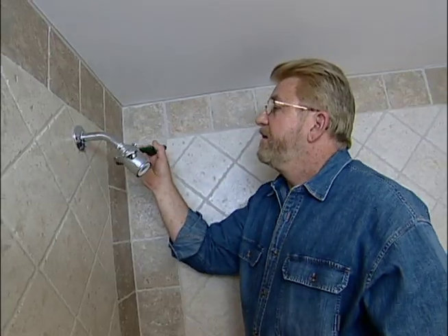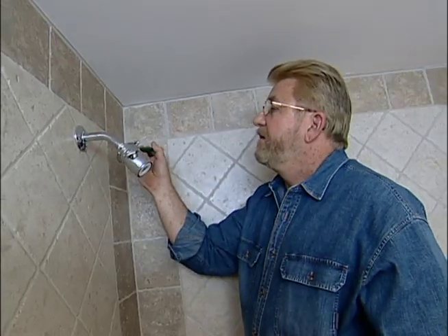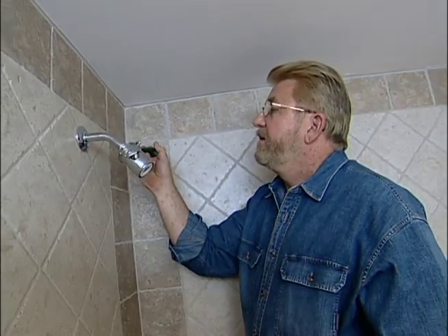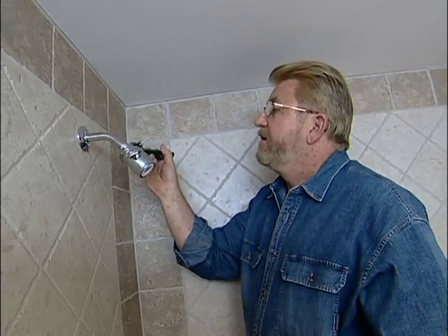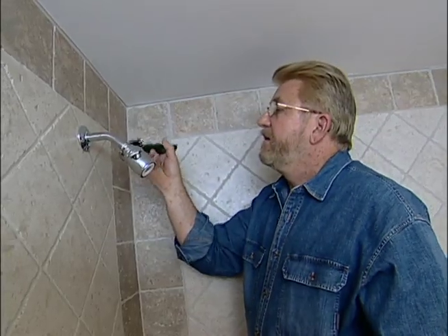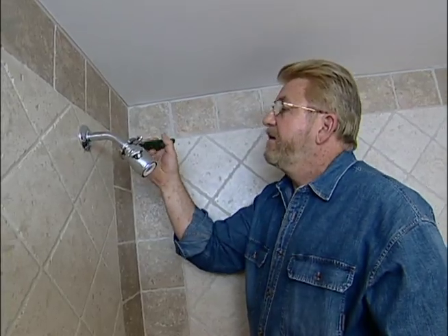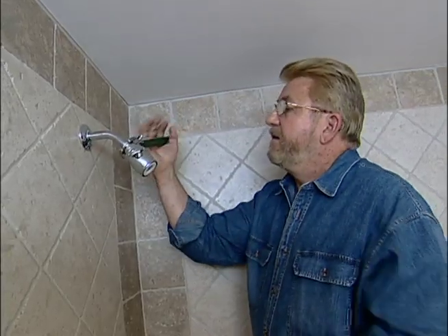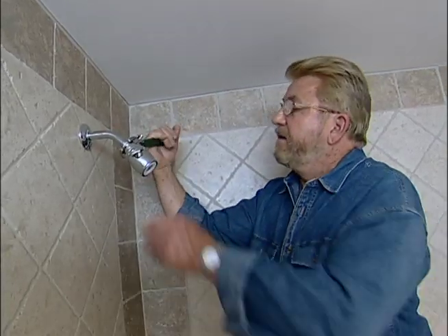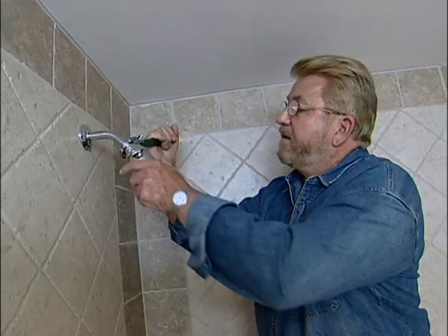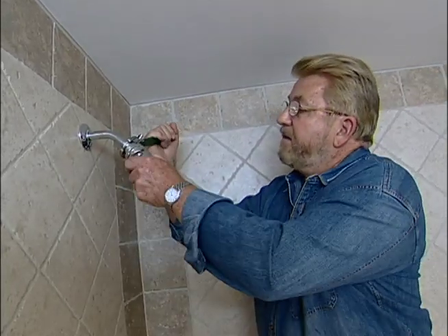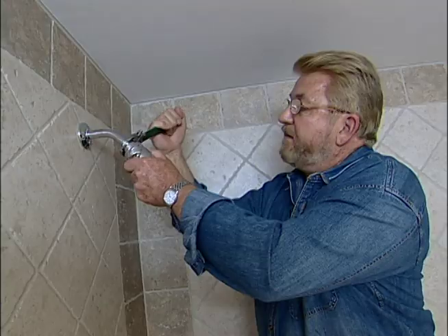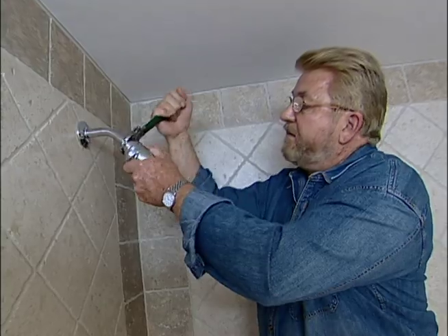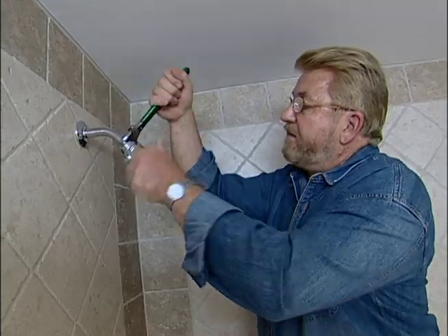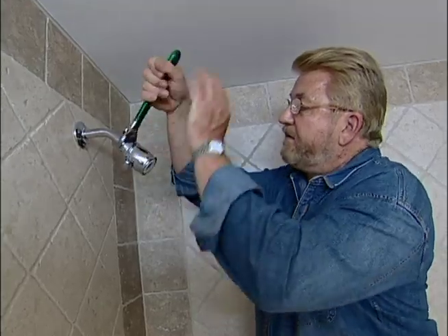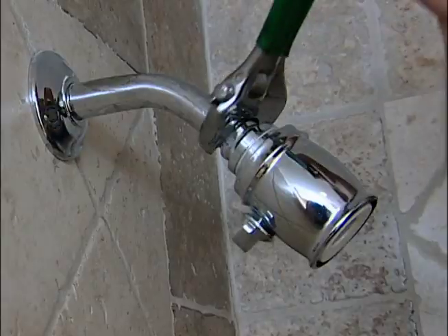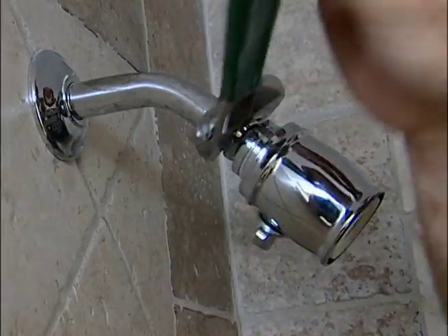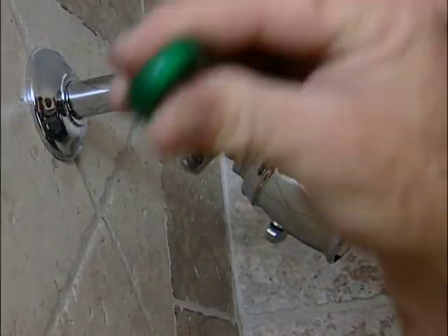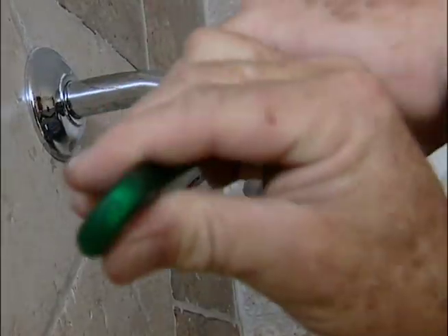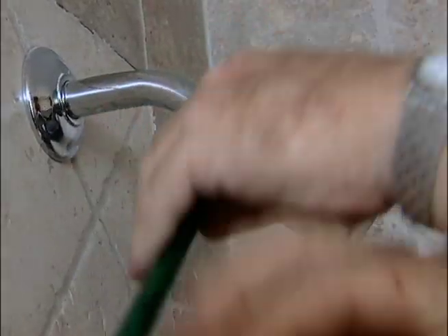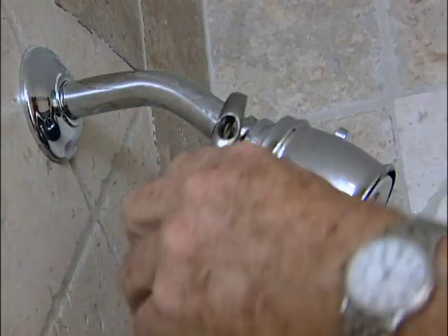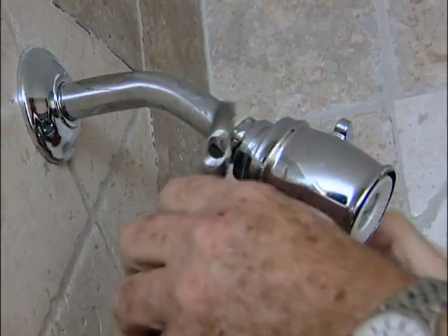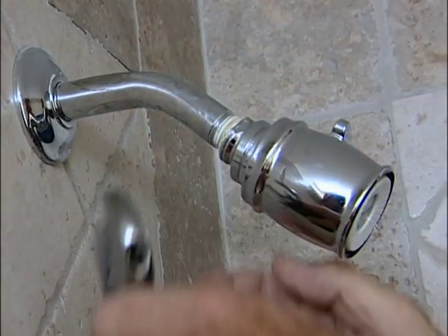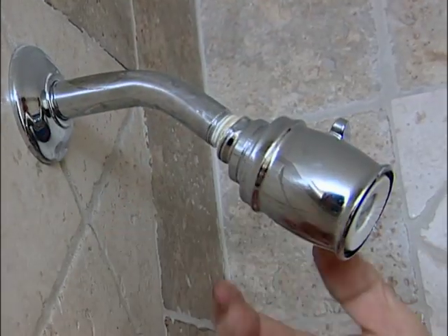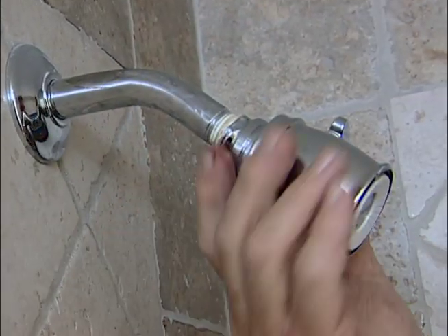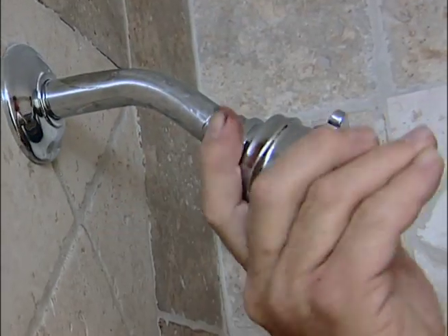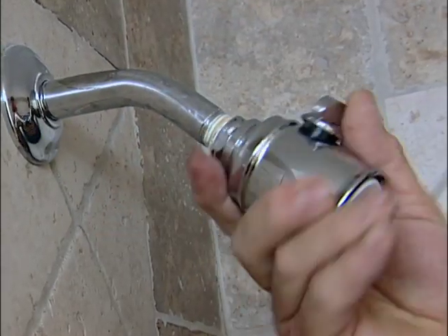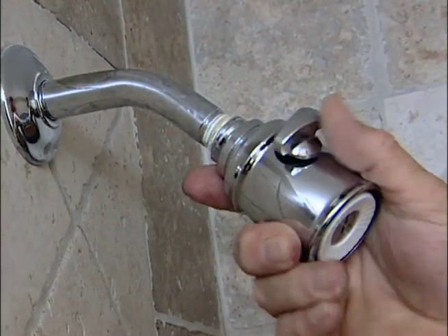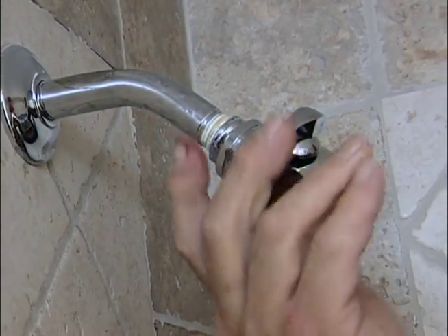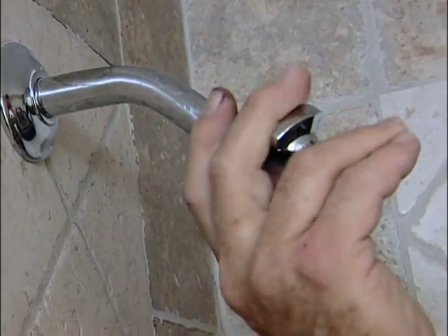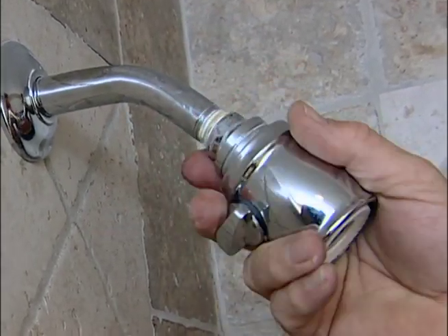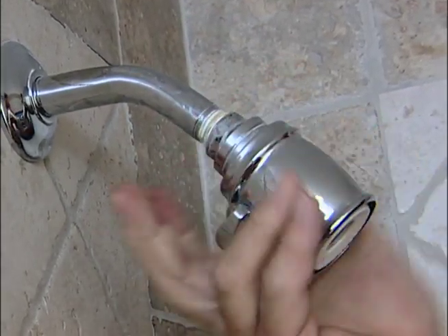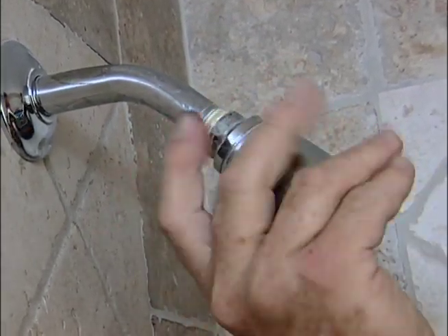First, I need to remove the existing shower head. It just unscrews from the shower arm.